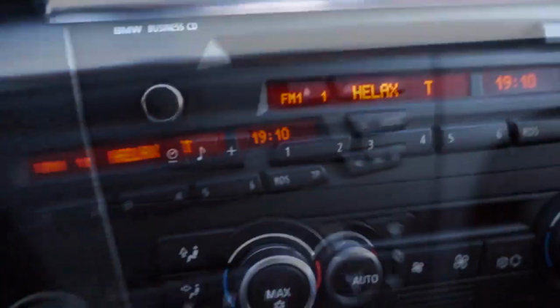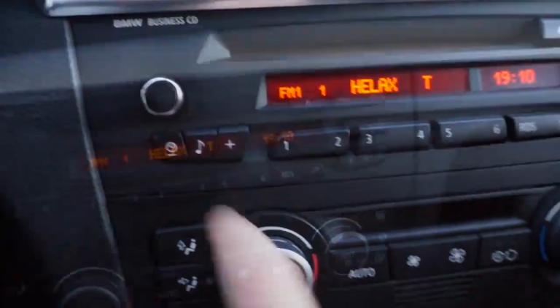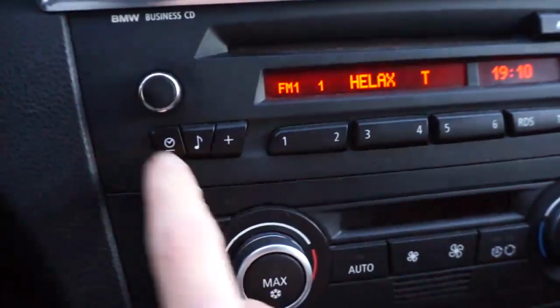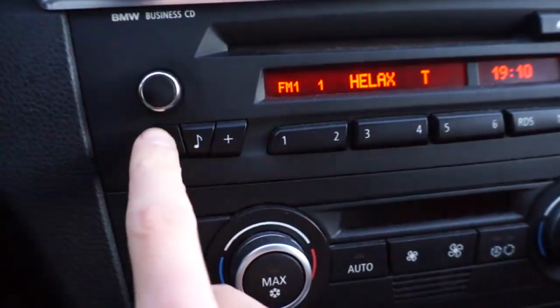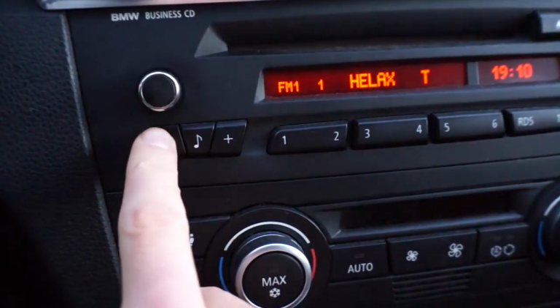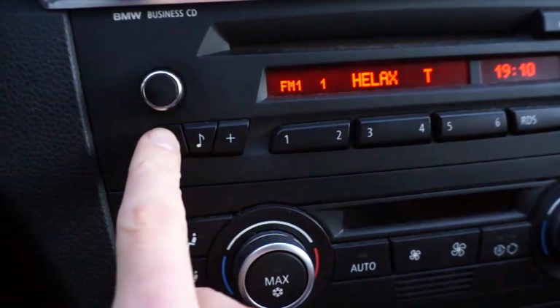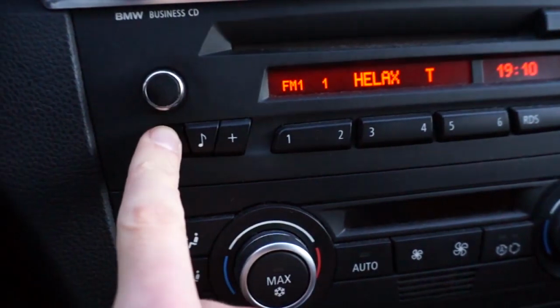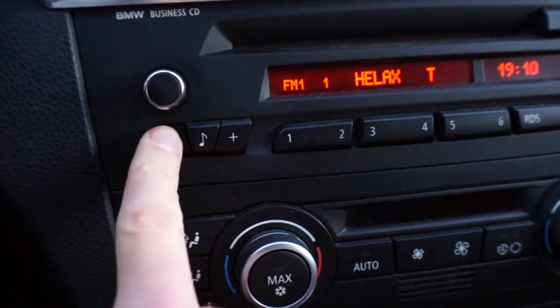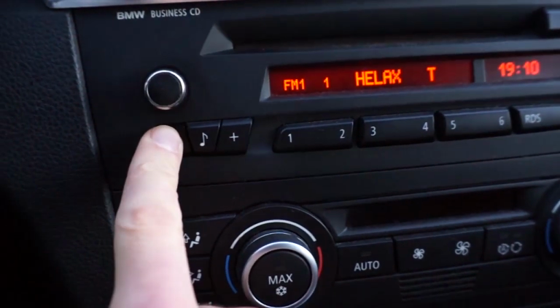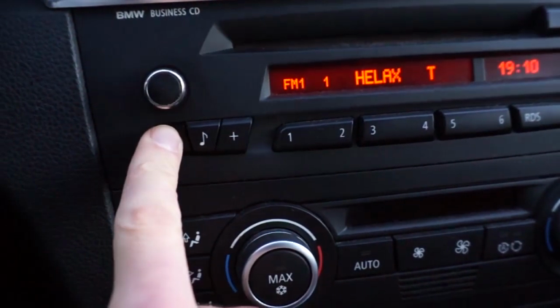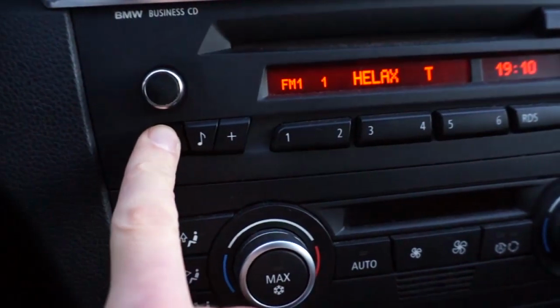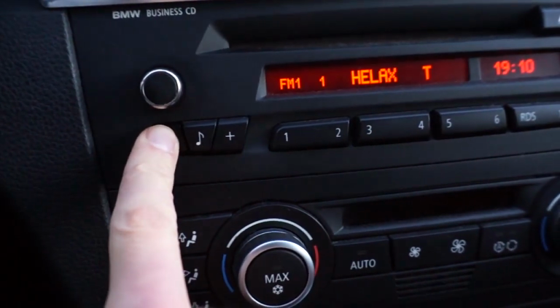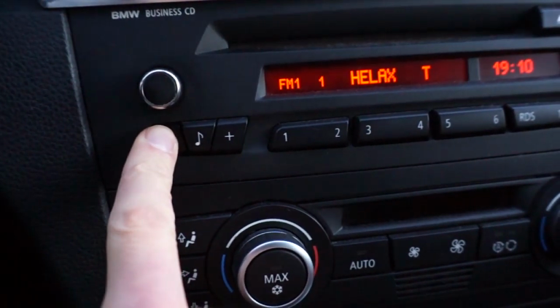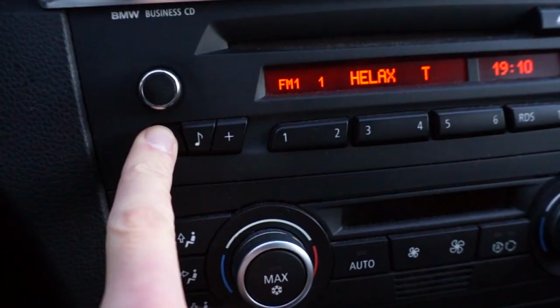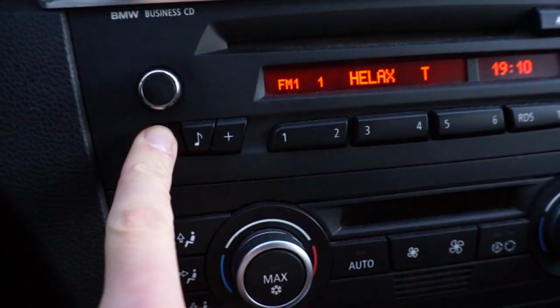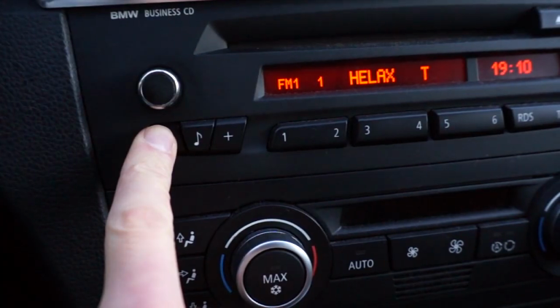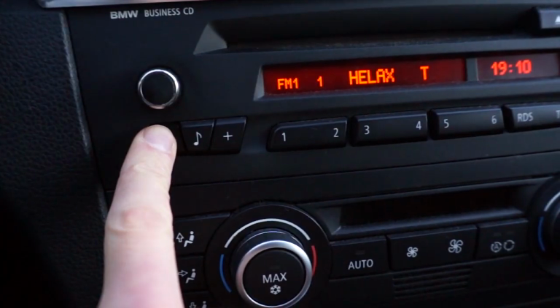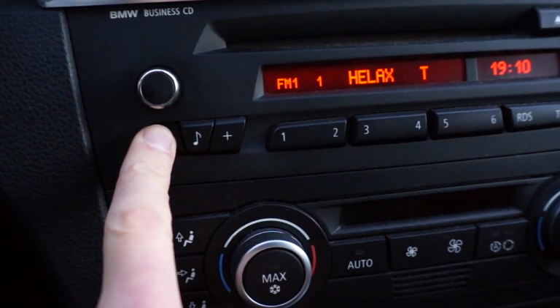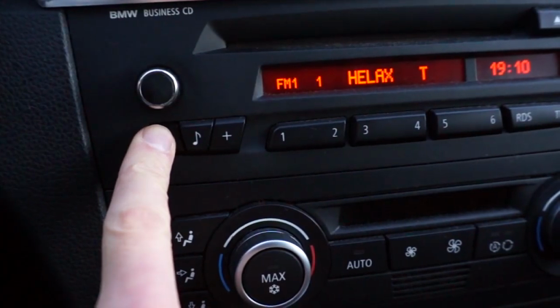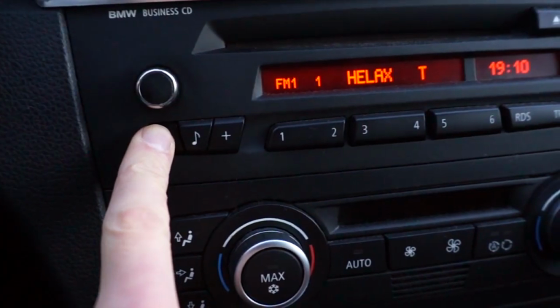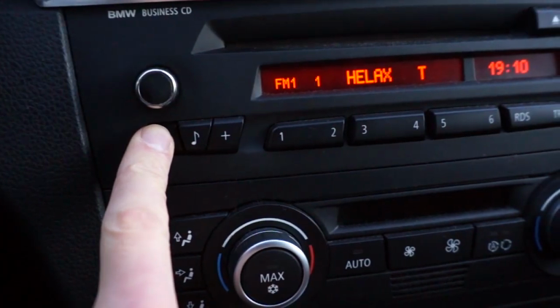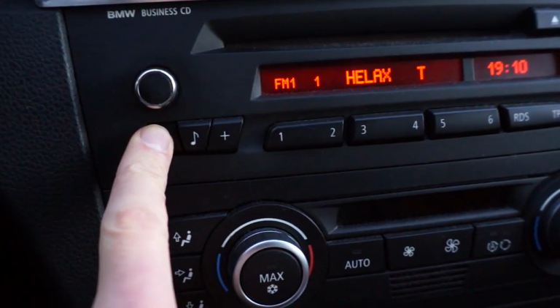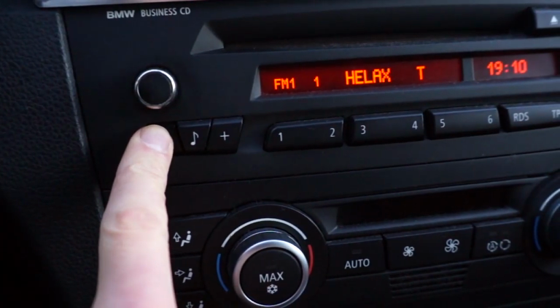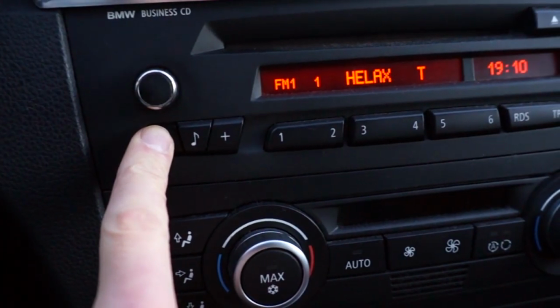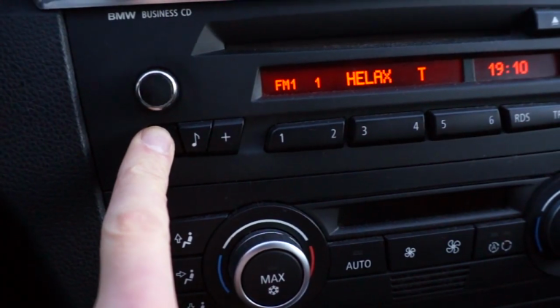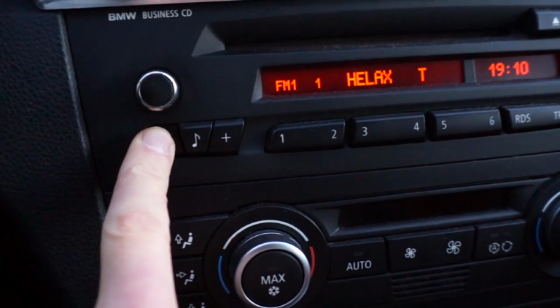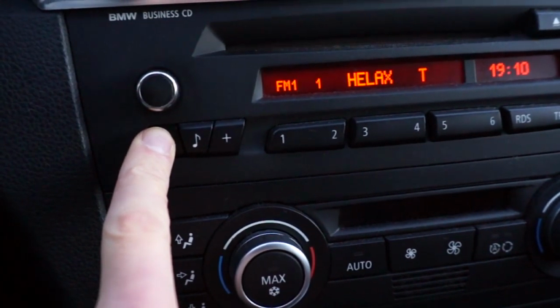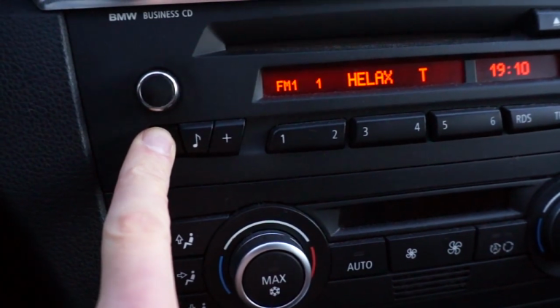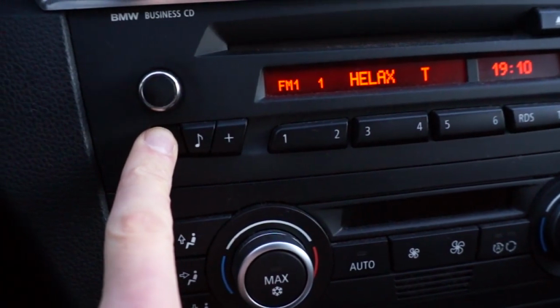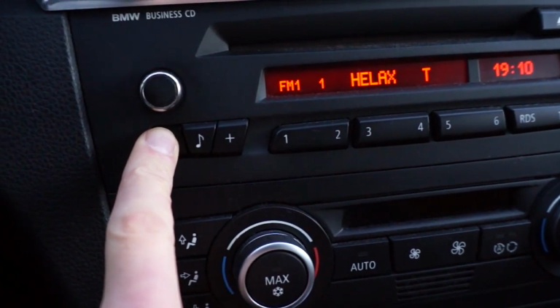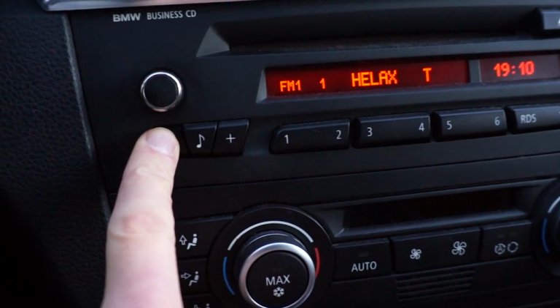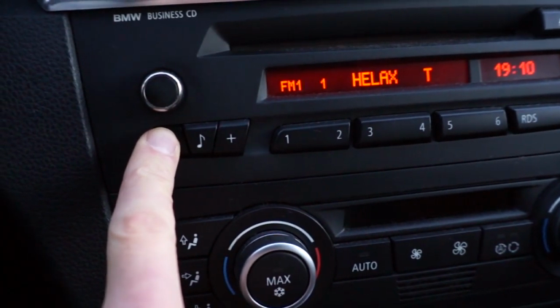All the confusion is created by the clock symbol on the BMW Business CD radio.